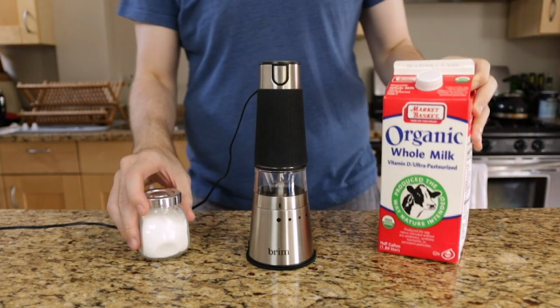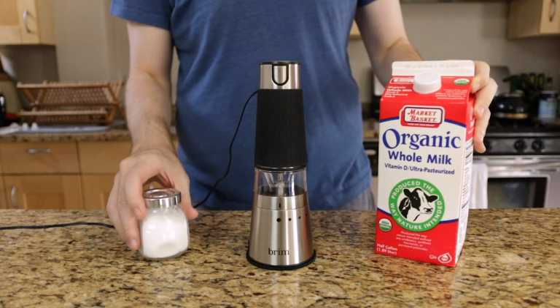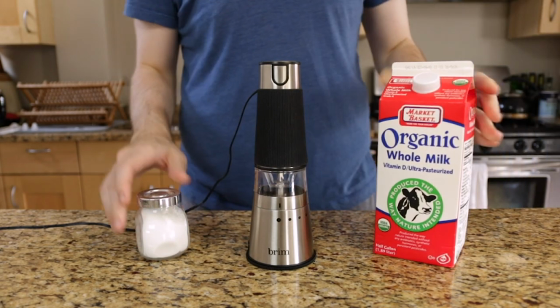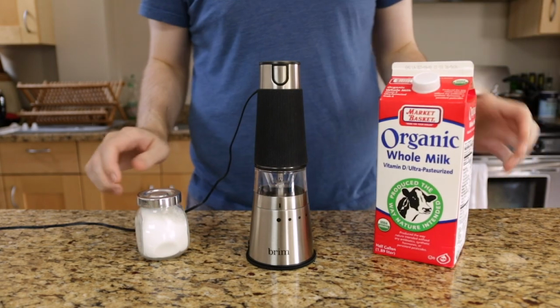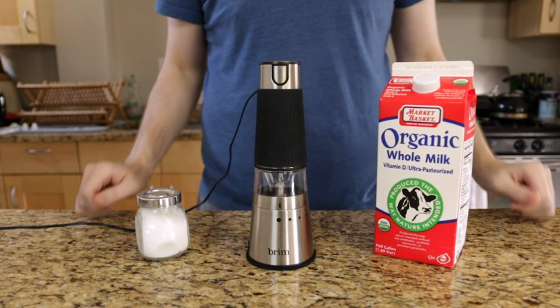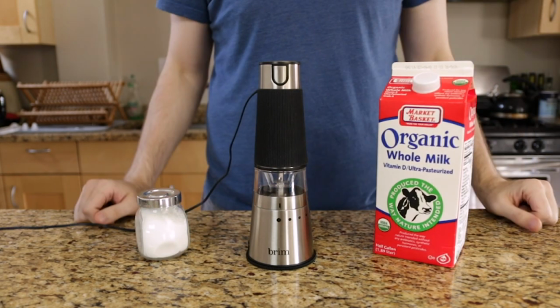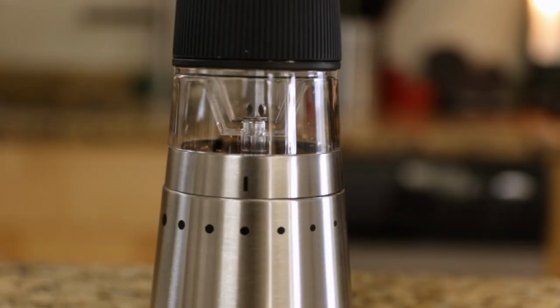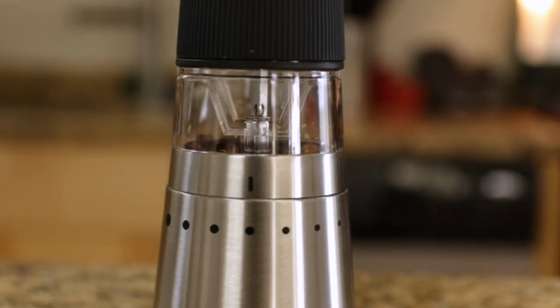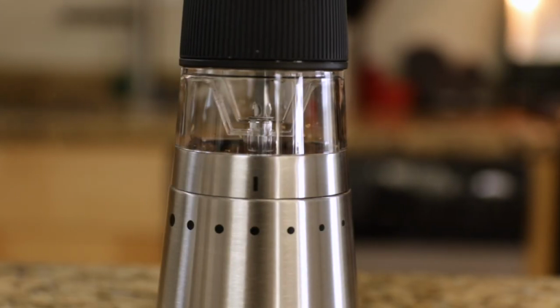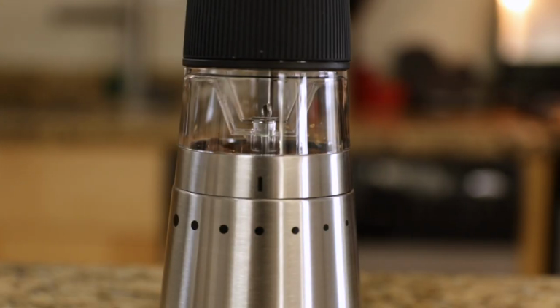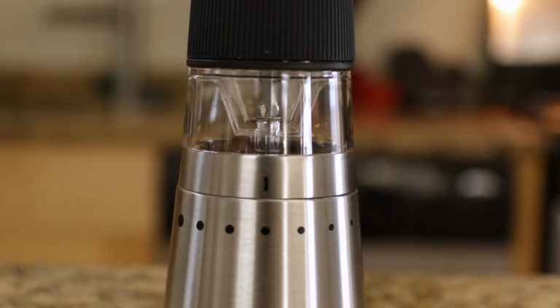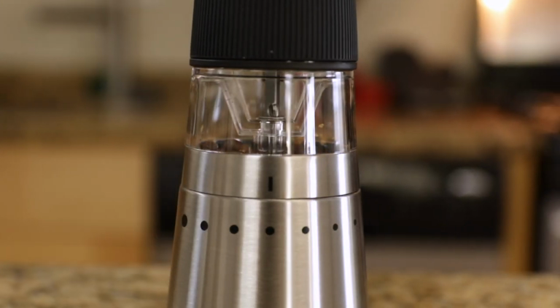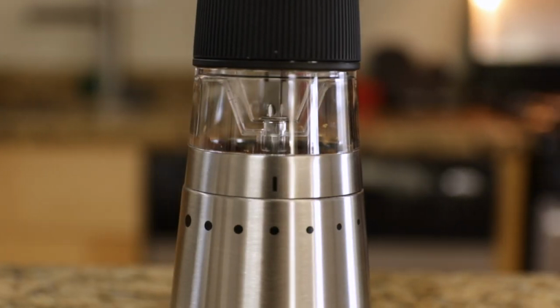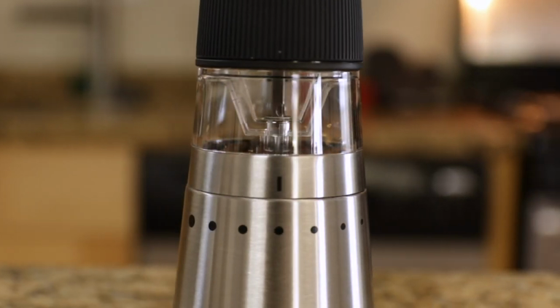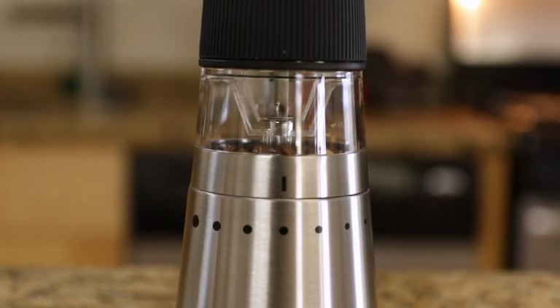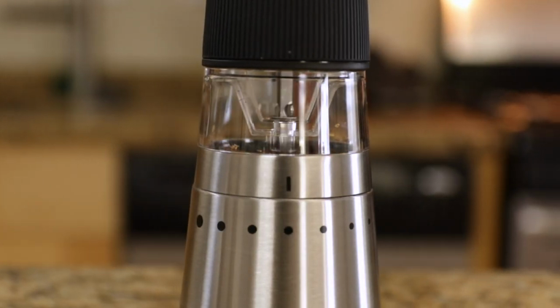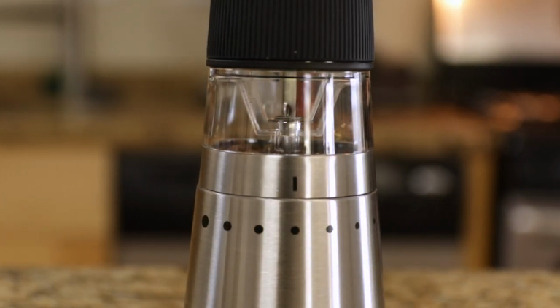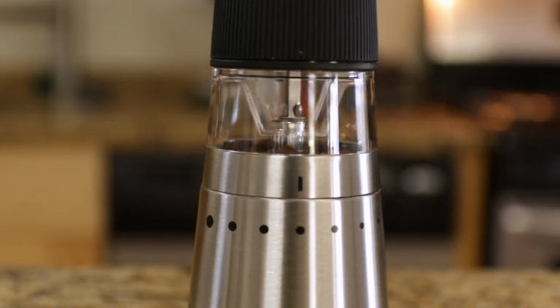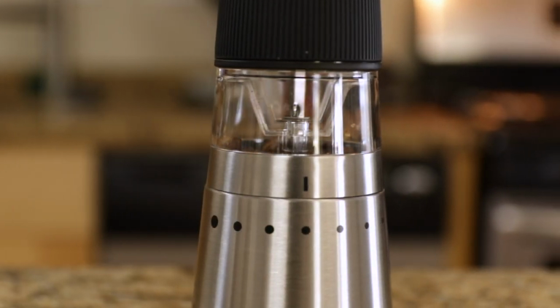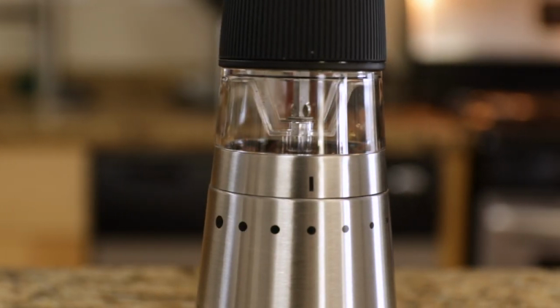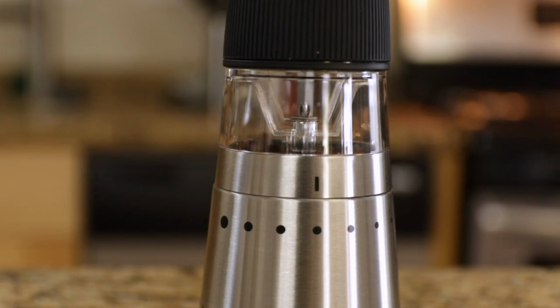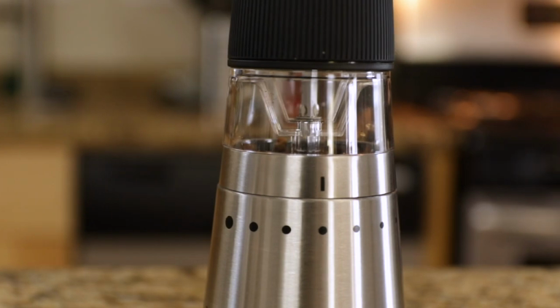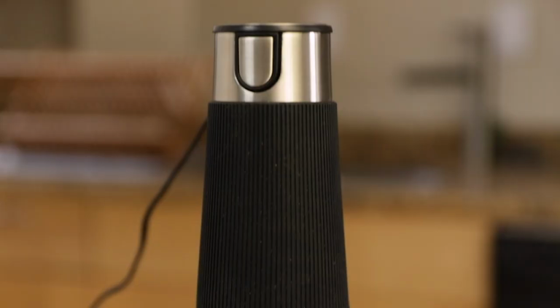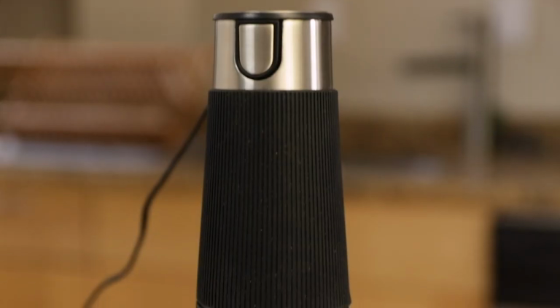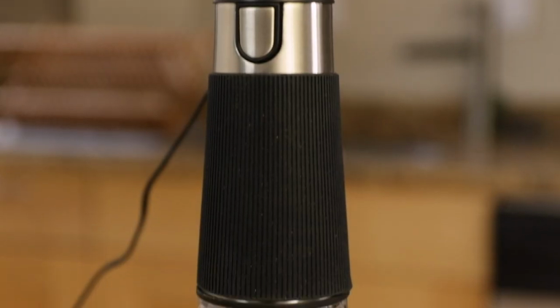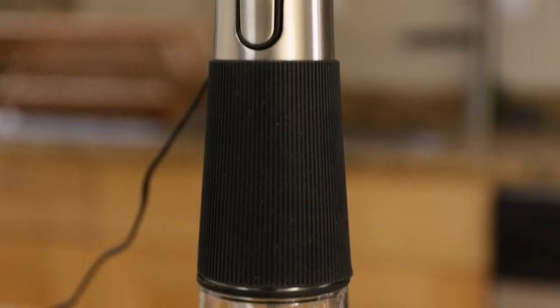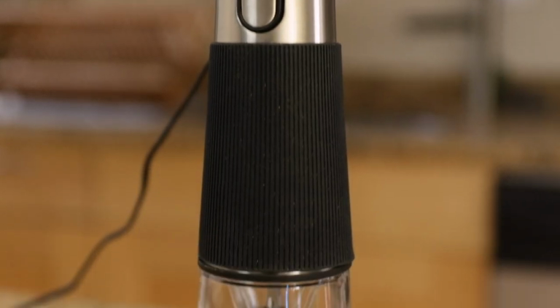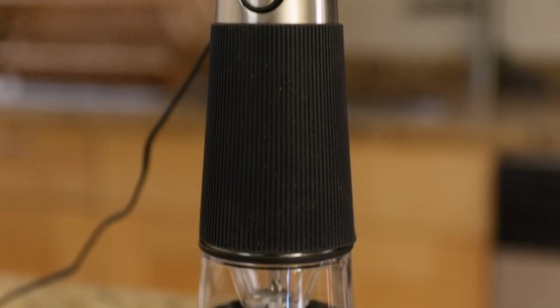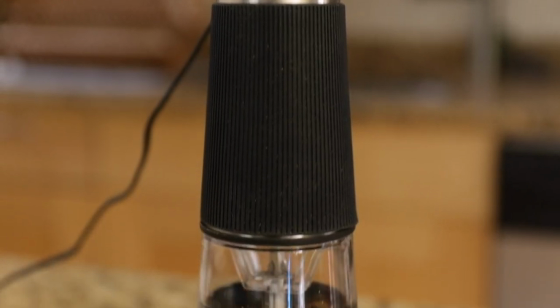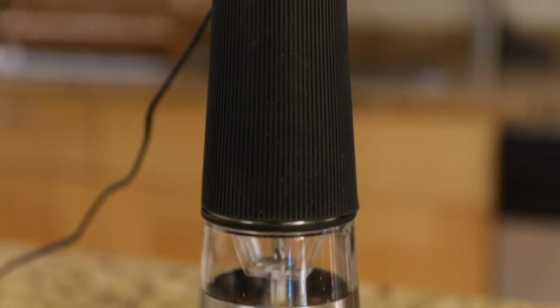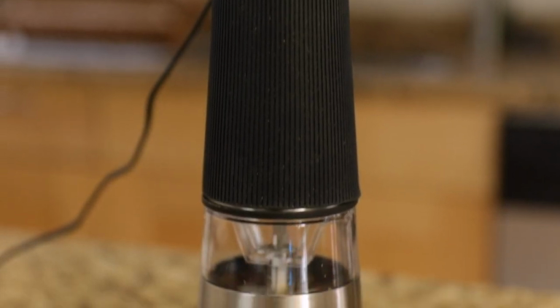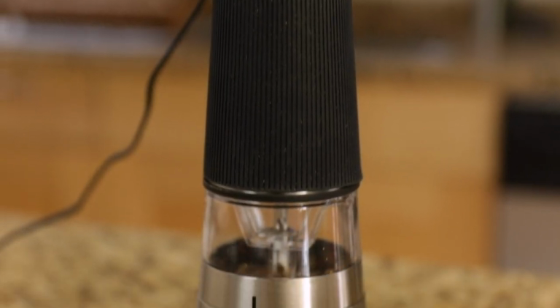And lastly, just look at this thing. It is definitely the sexiest piece of kitchen equipment I have.